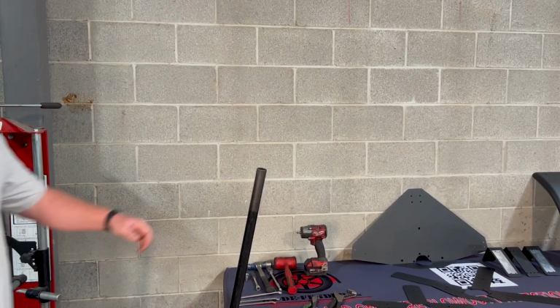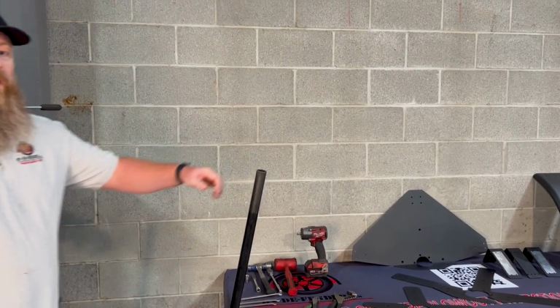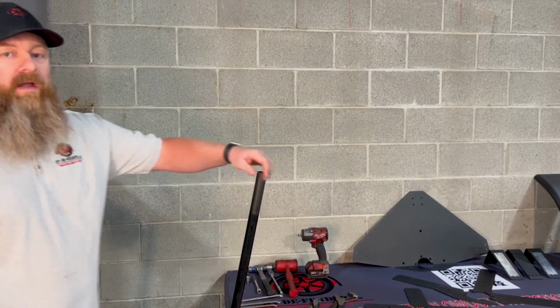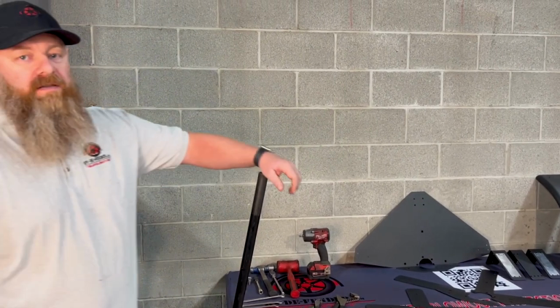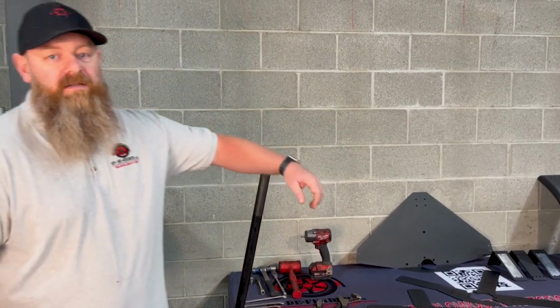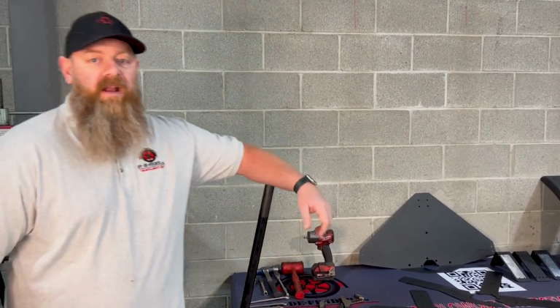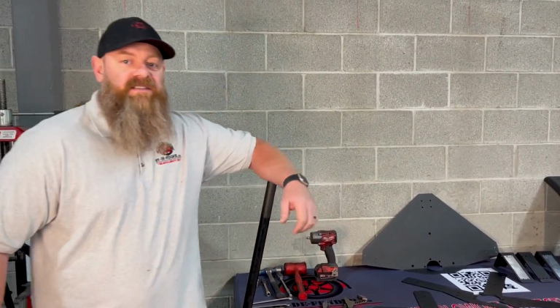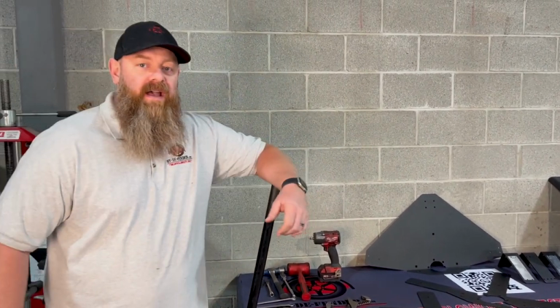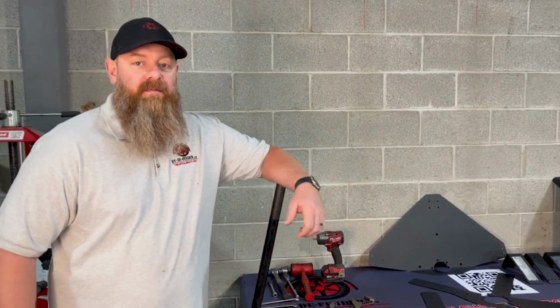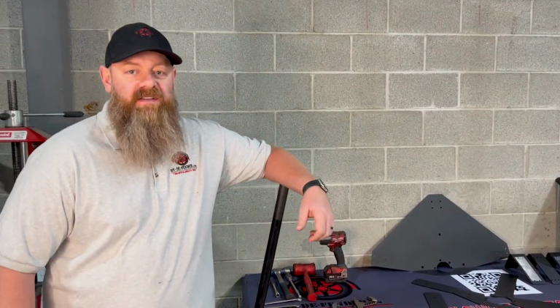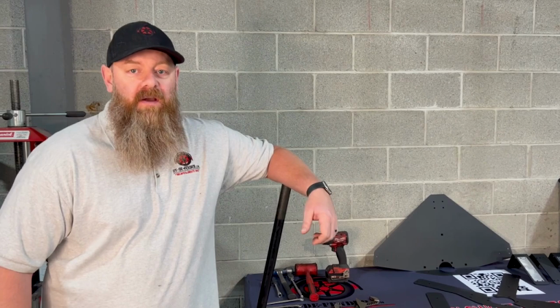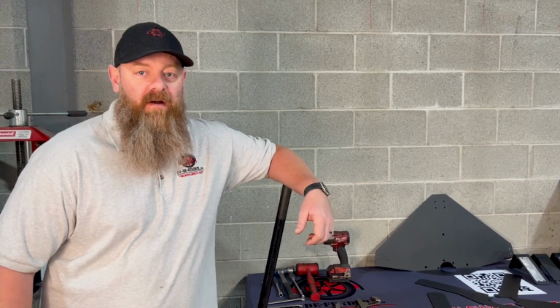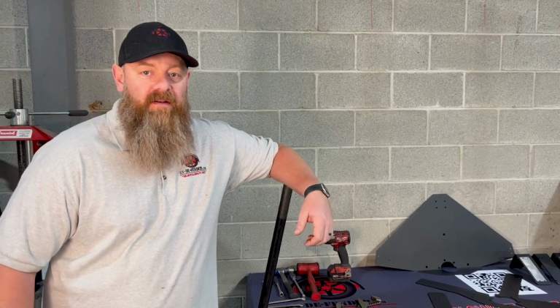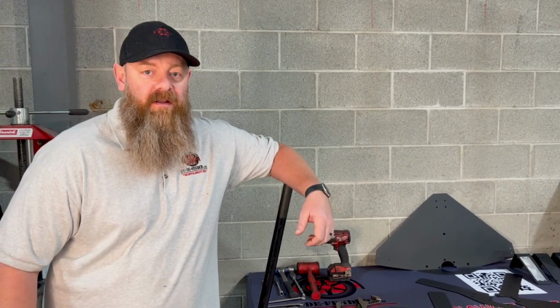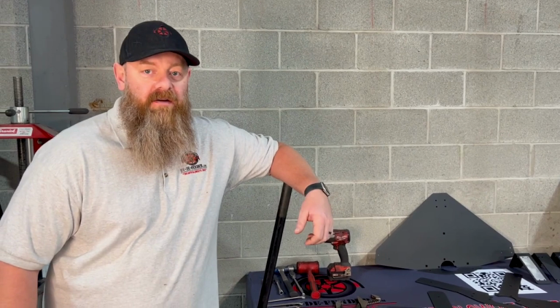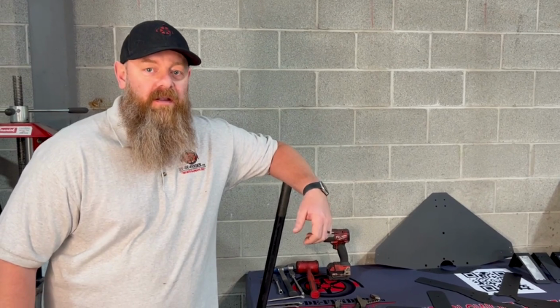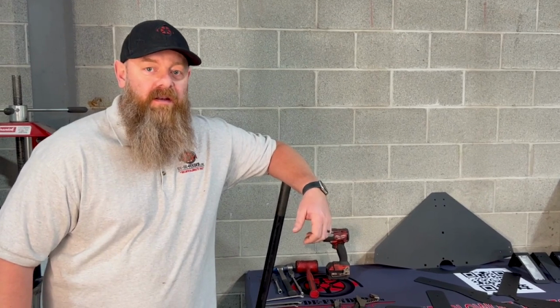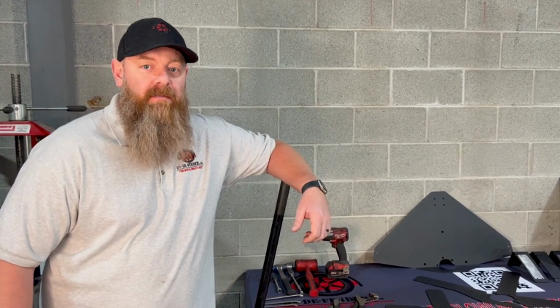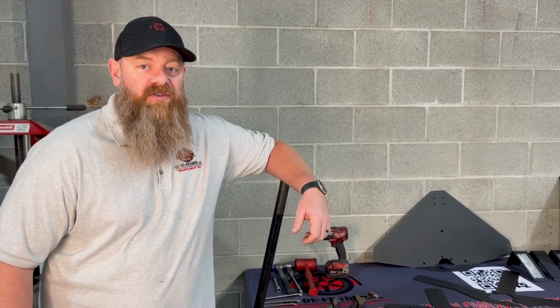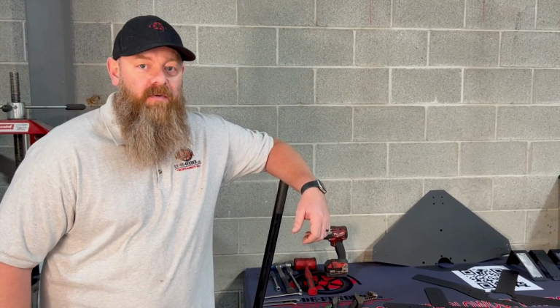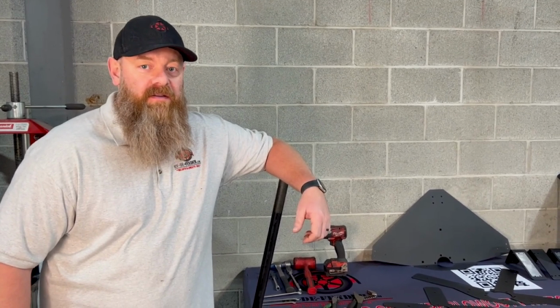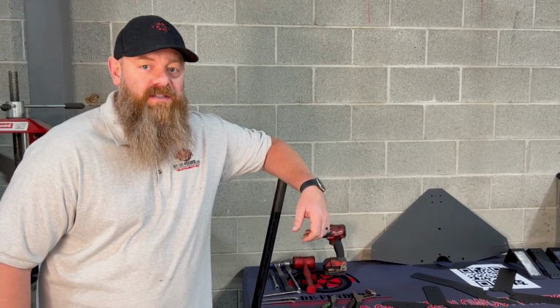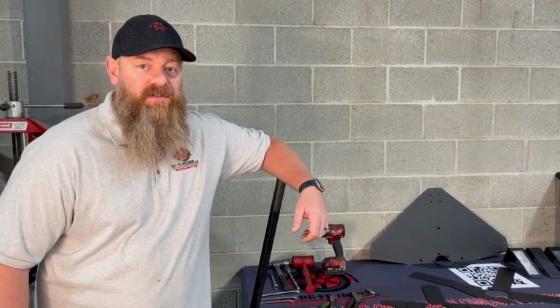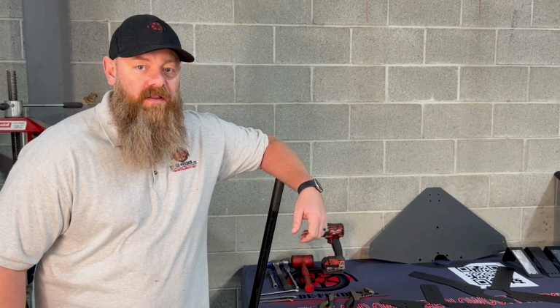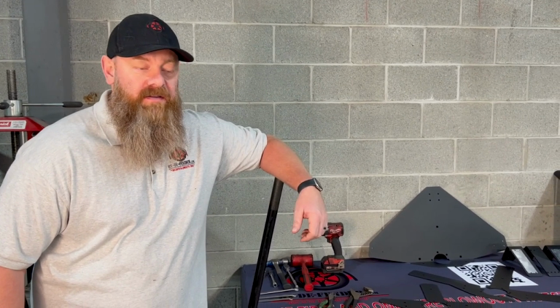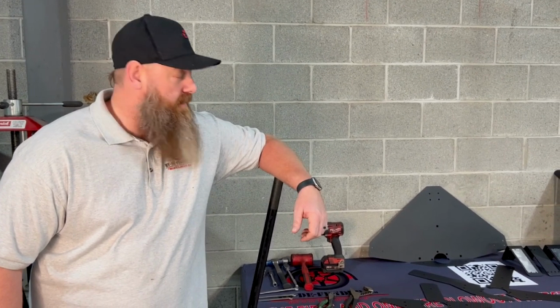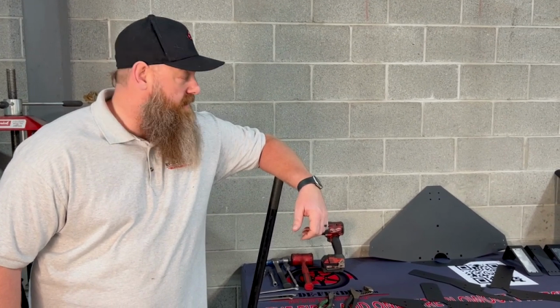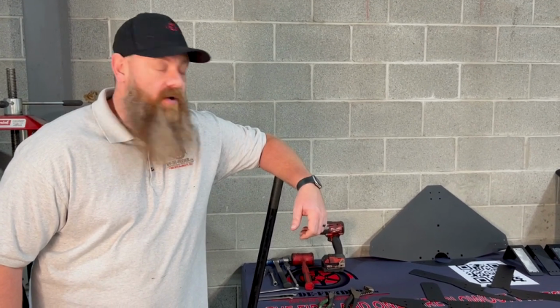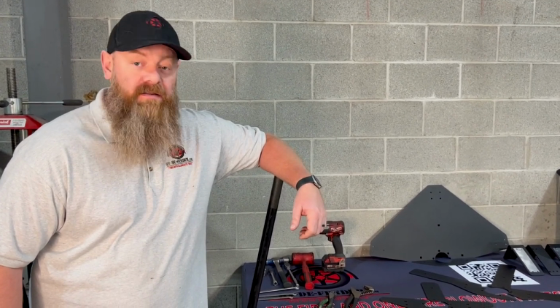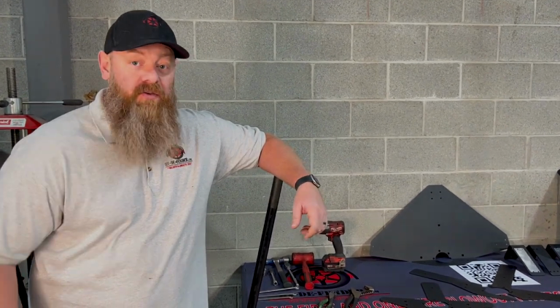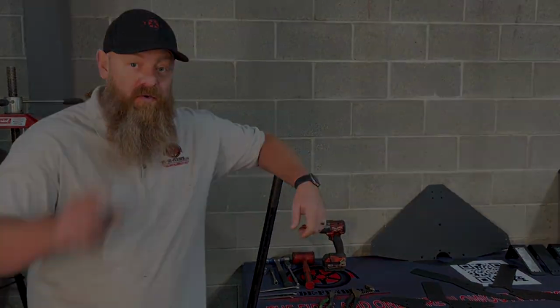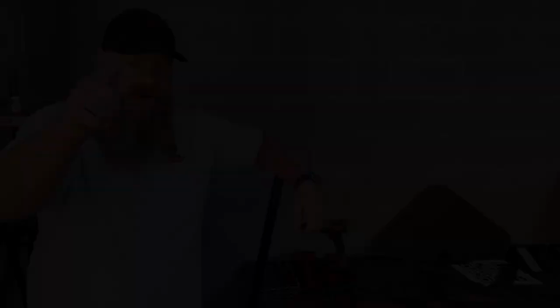Hey guys, my name is Zach, CEO of RV Defender. Today I'm going to show you what it takes to install this RV Defender product on your trailer.